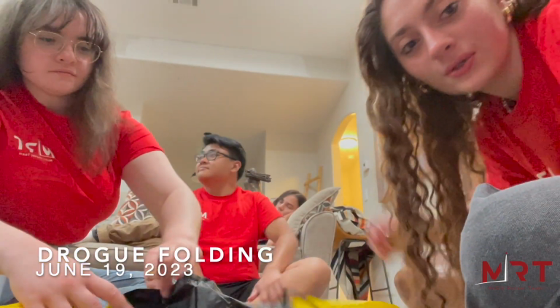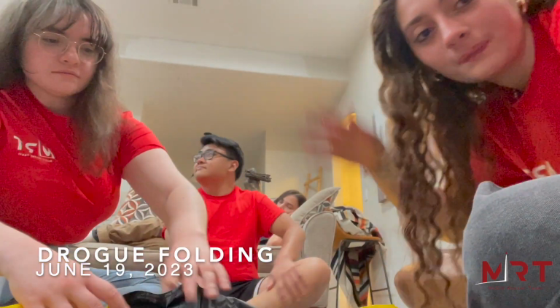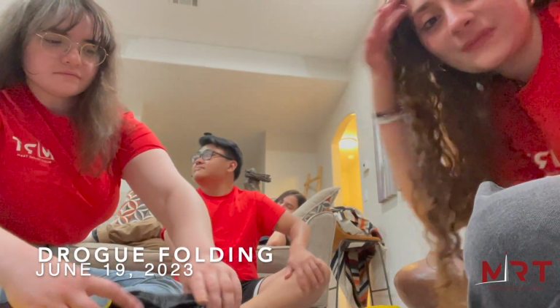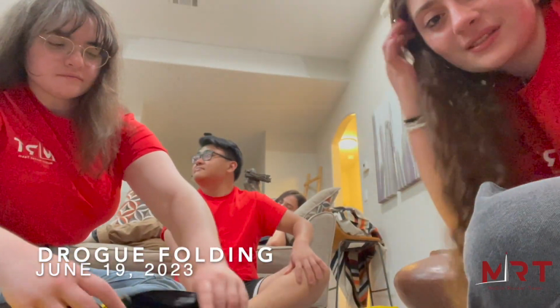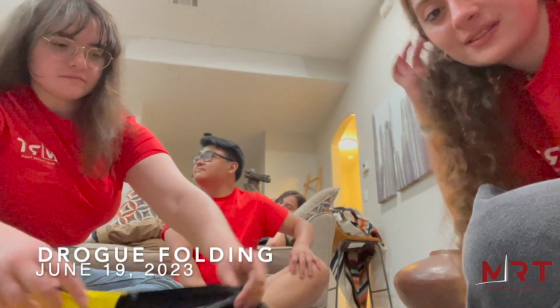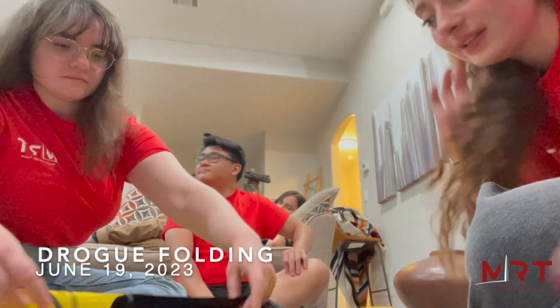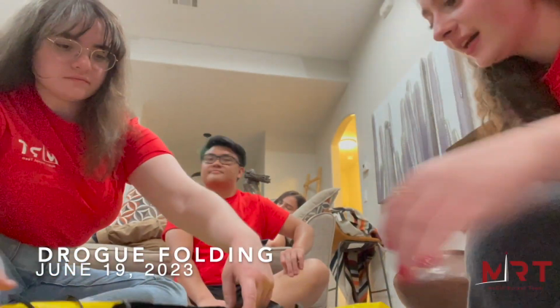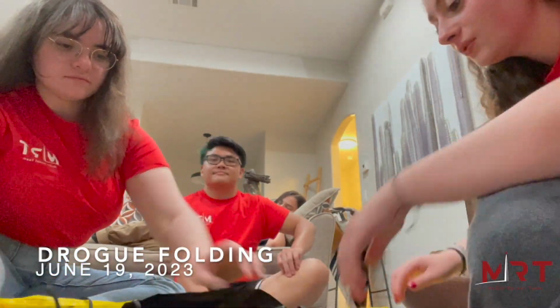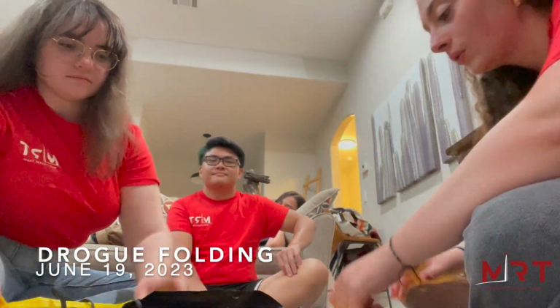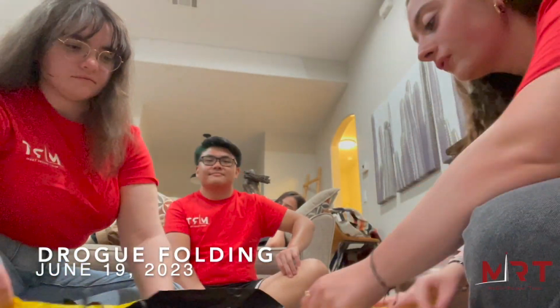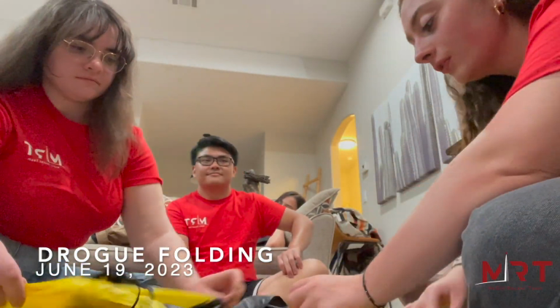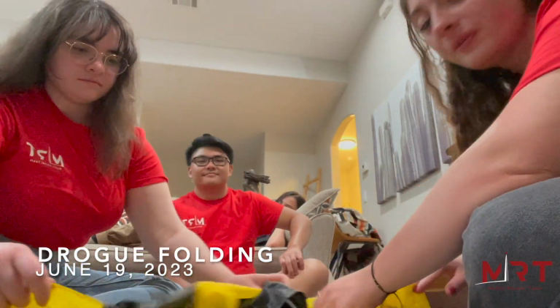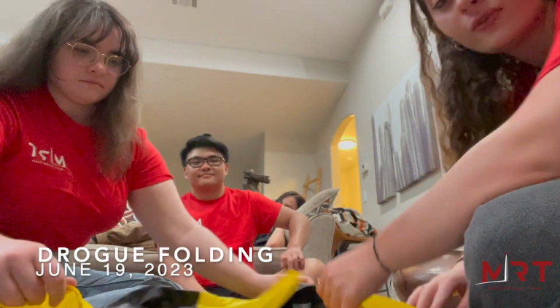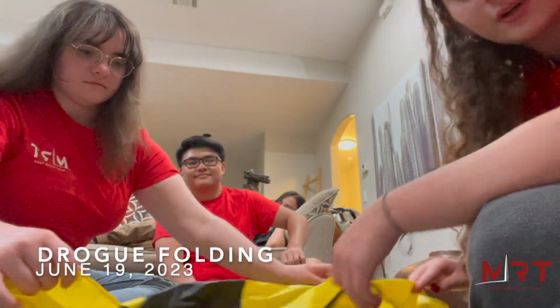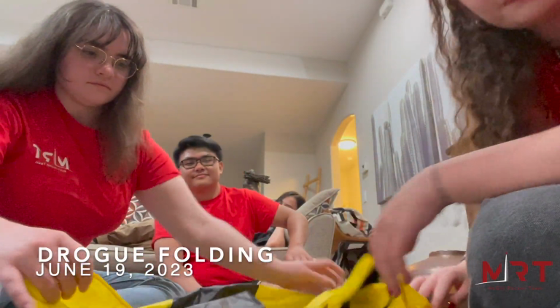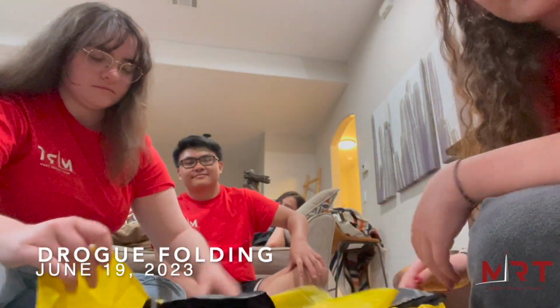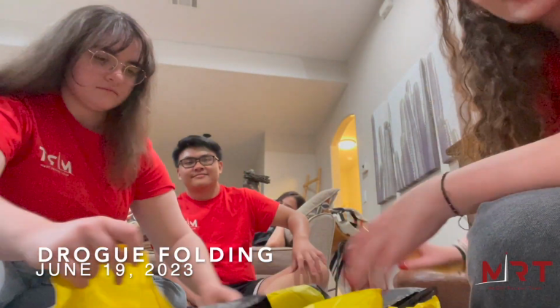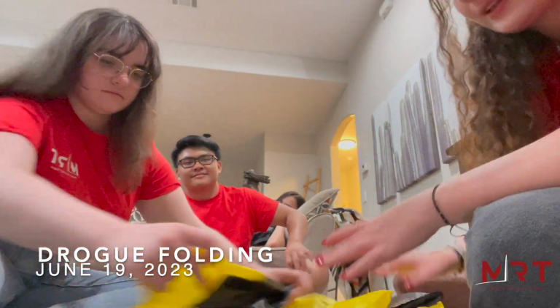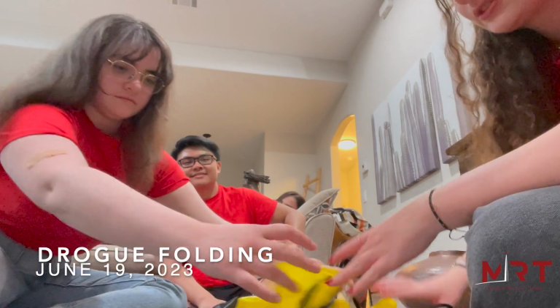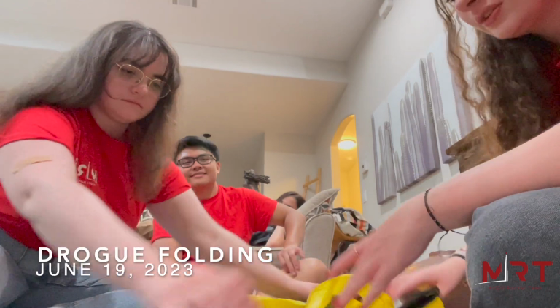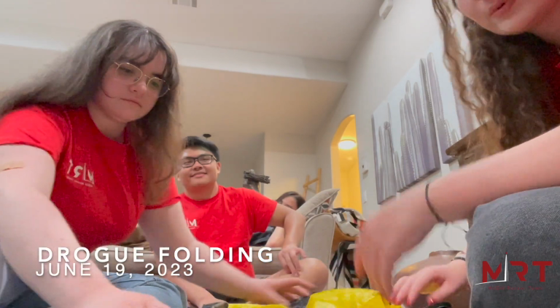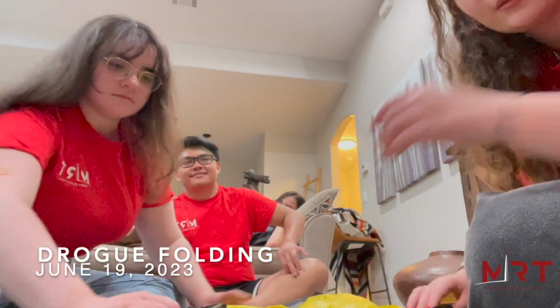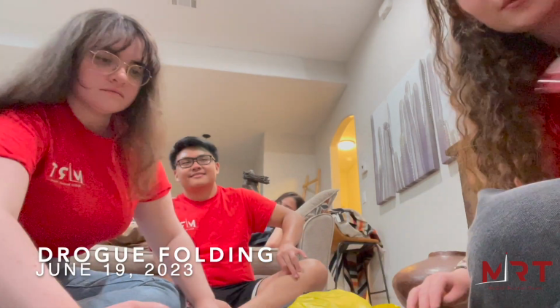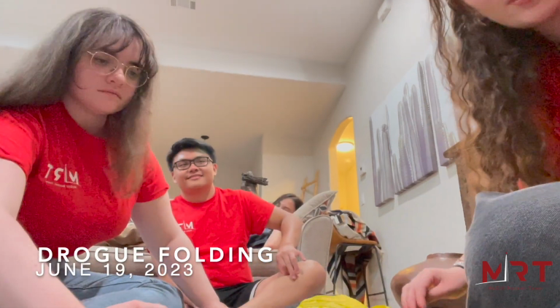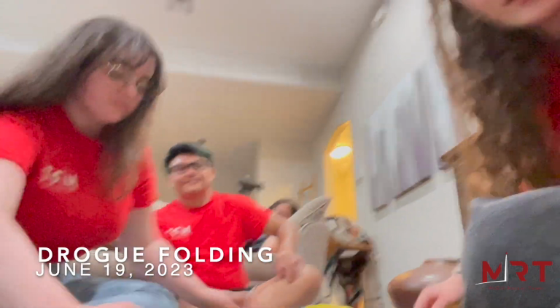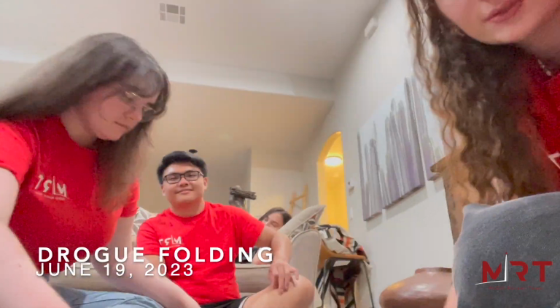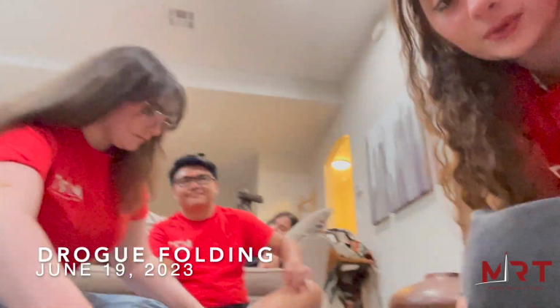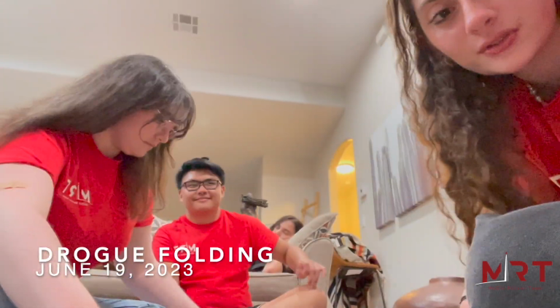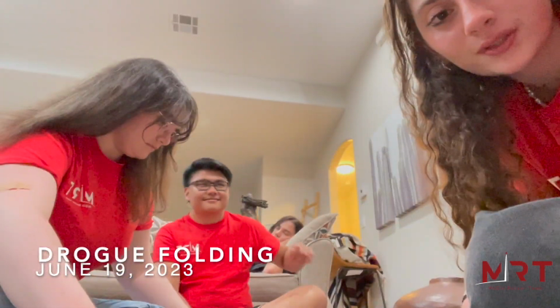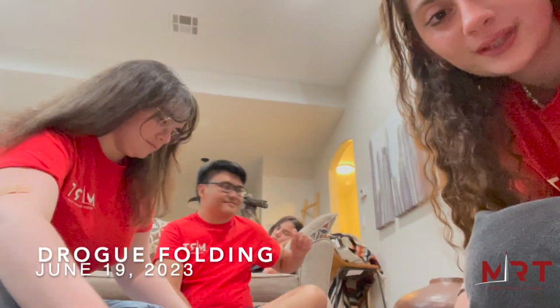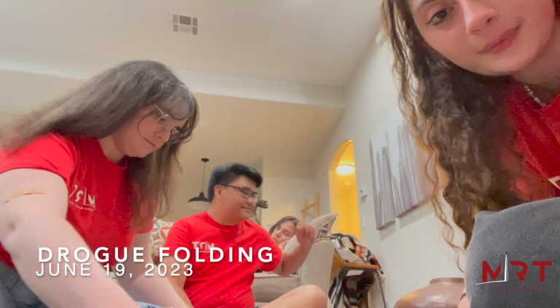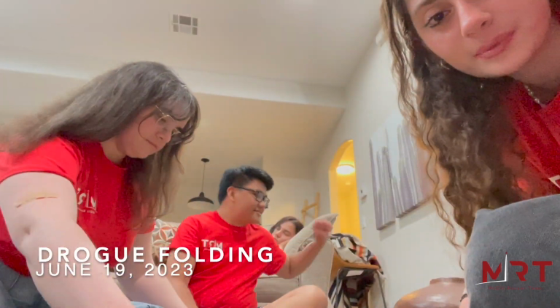This is the last drop fold before it actually goes into the rocket, so enjoy the timelapse.